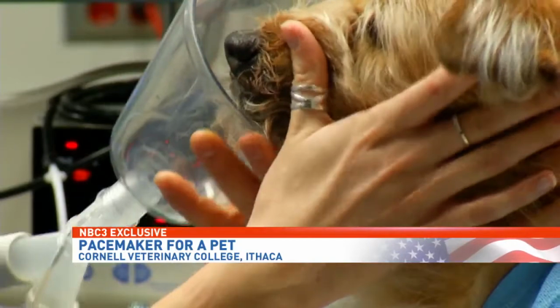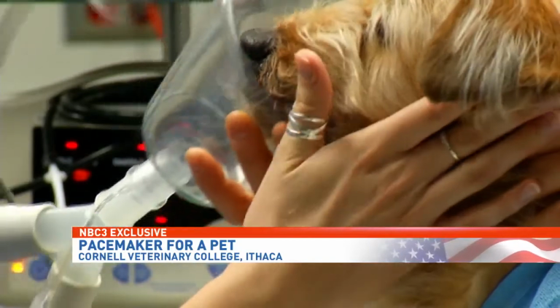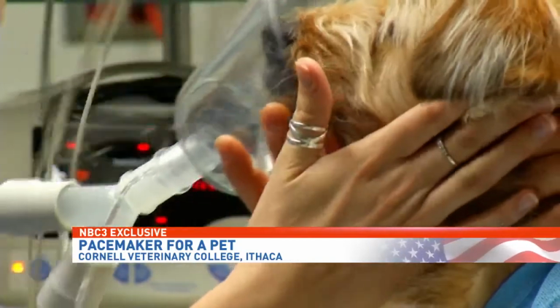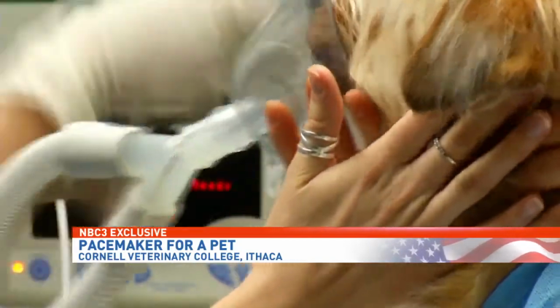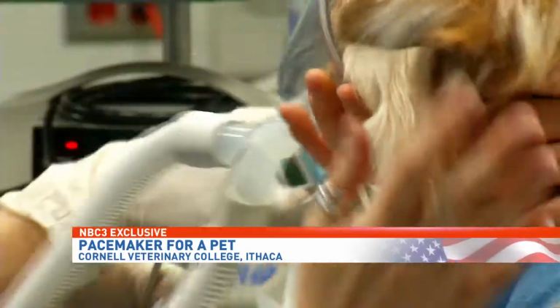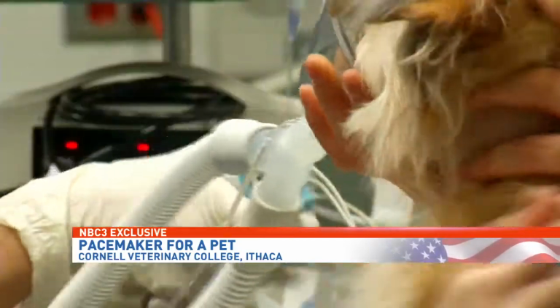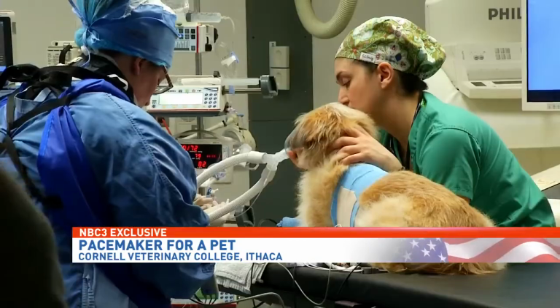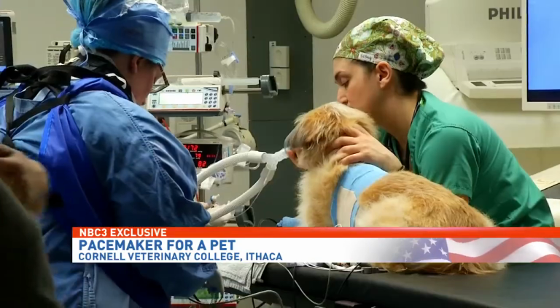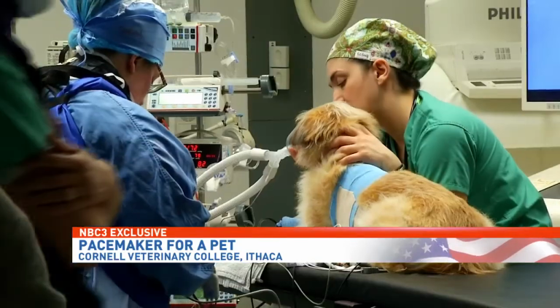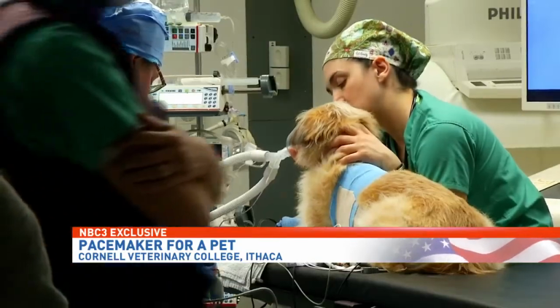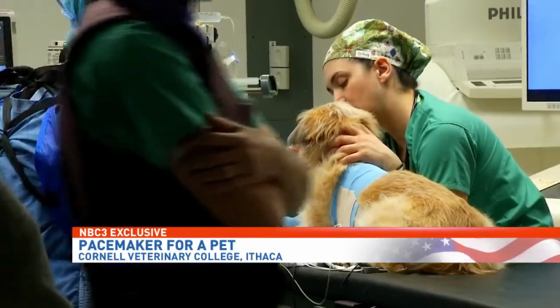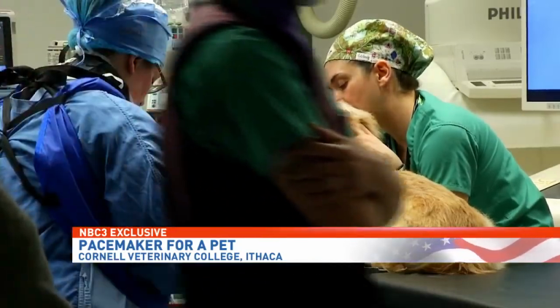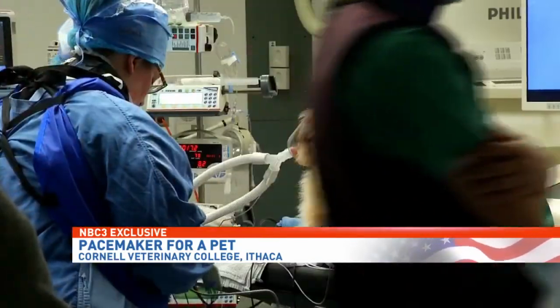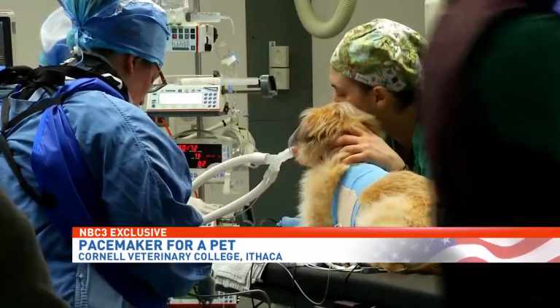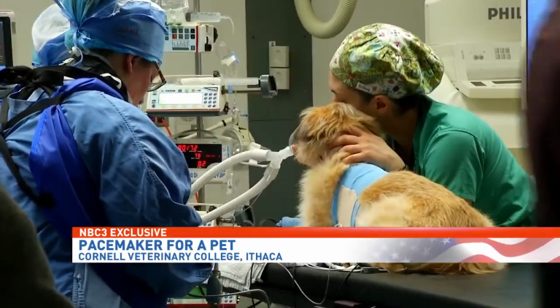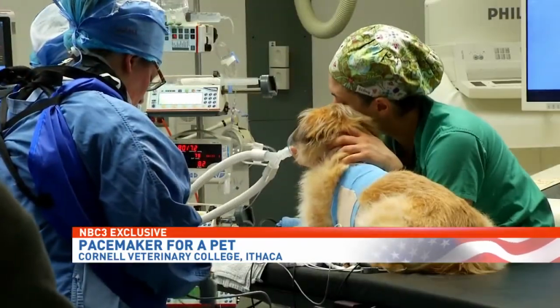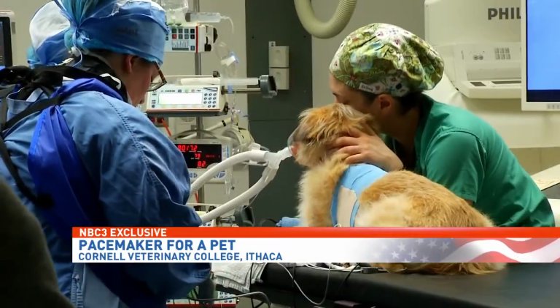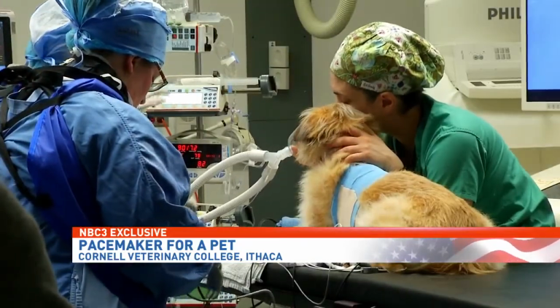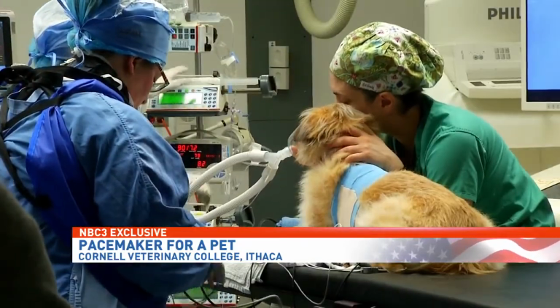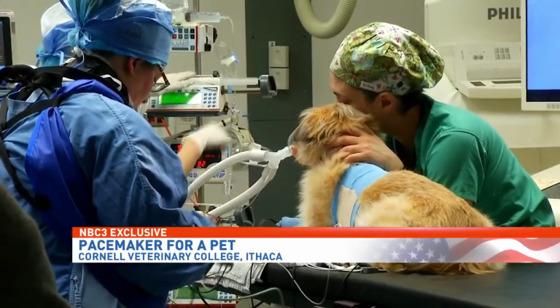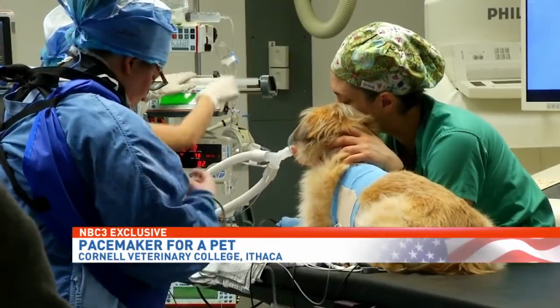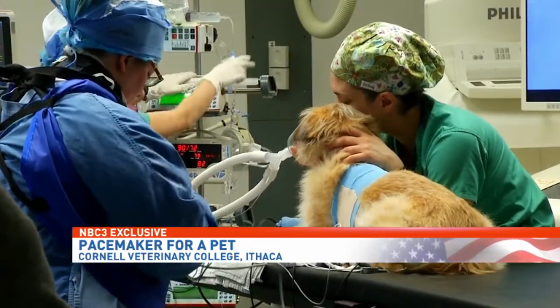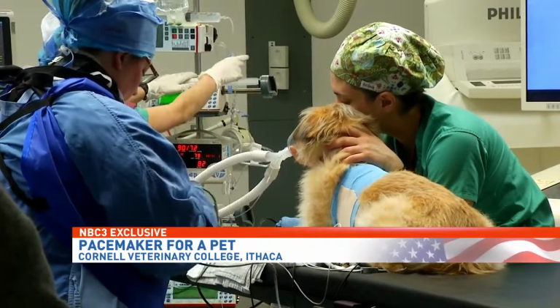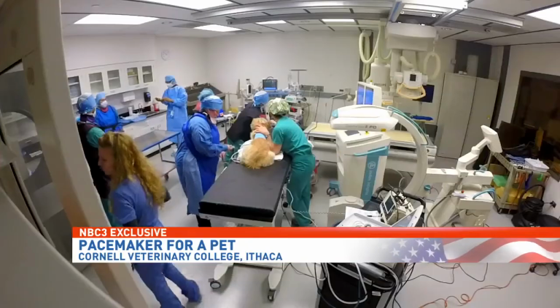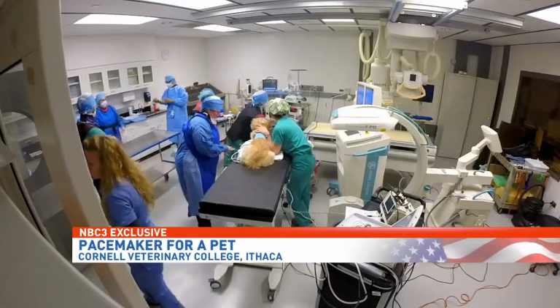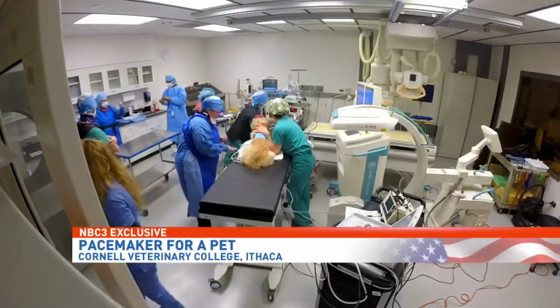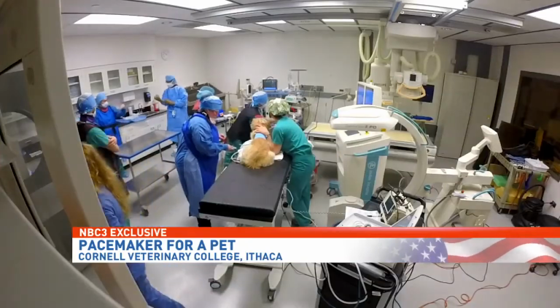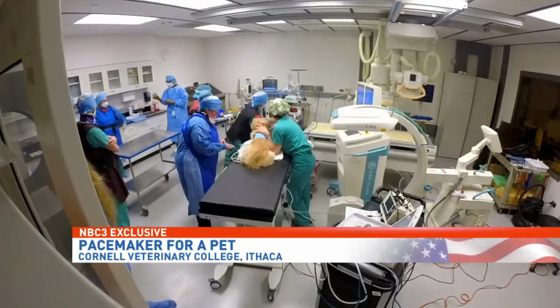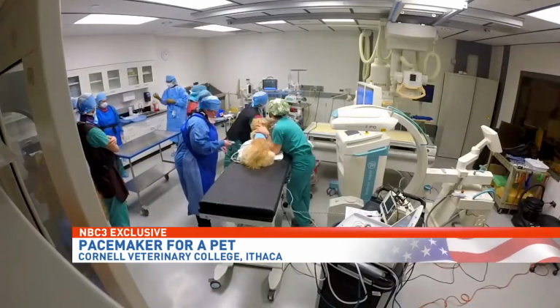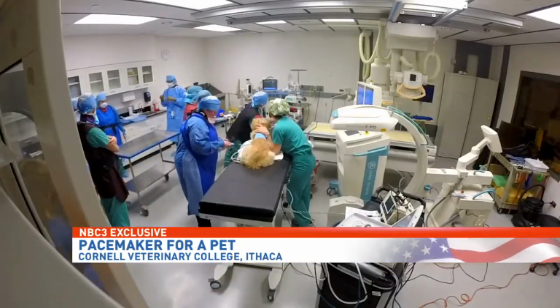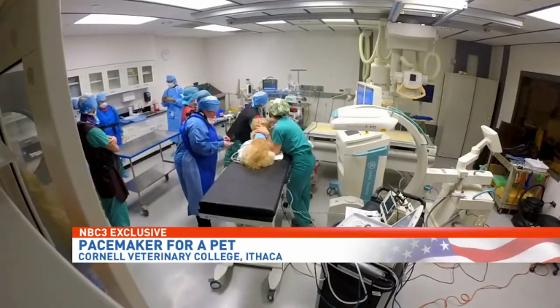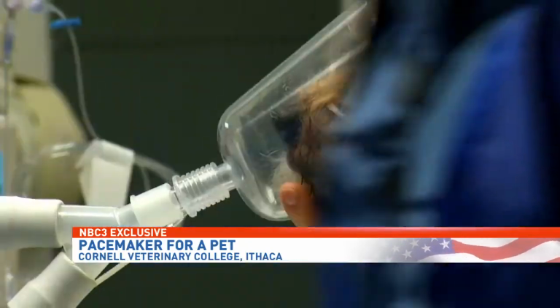Quality veterinary care in Syracuse, help from the Shamrock Animal Fund, and Cornell University's patient assistance brought Shelby to this opportunity.